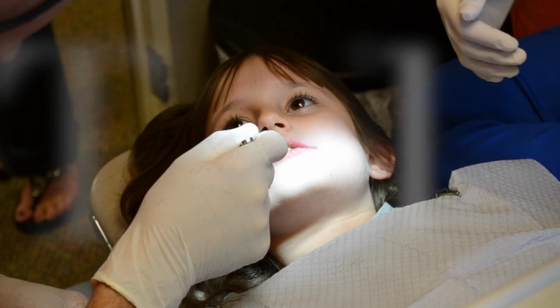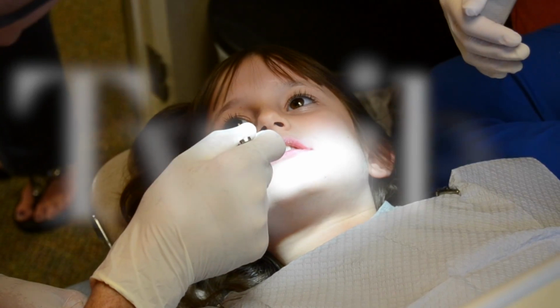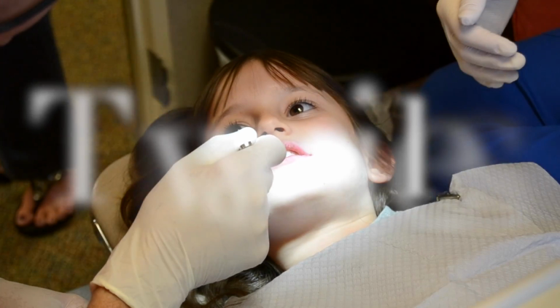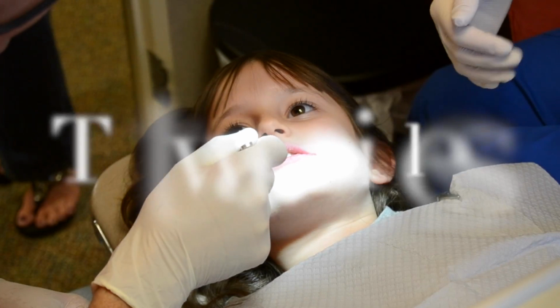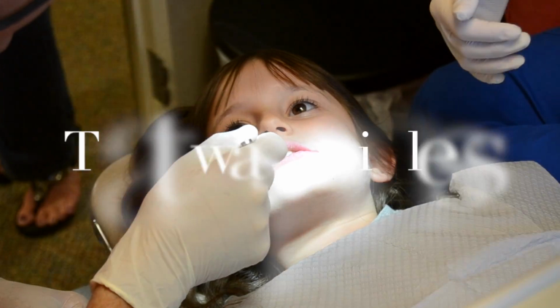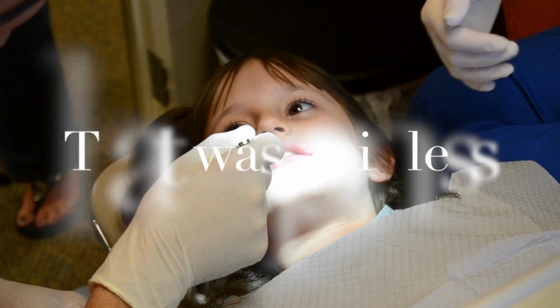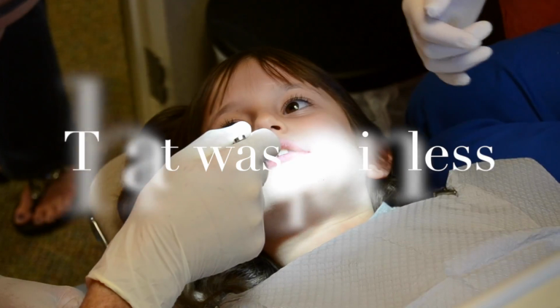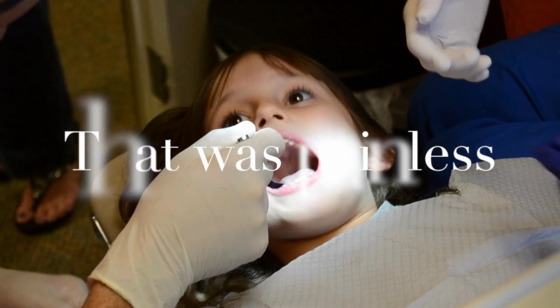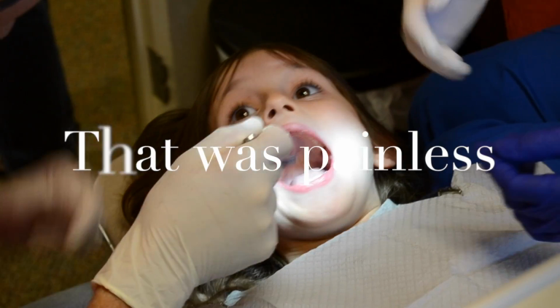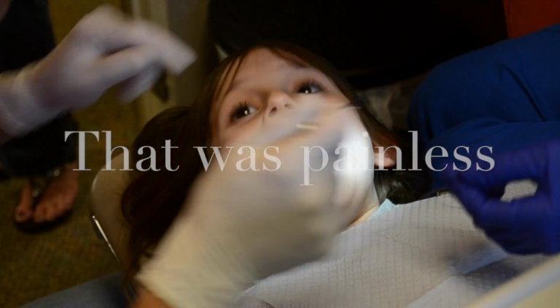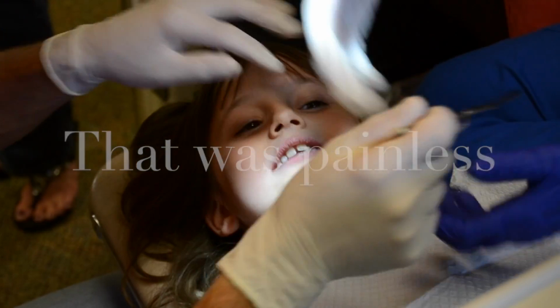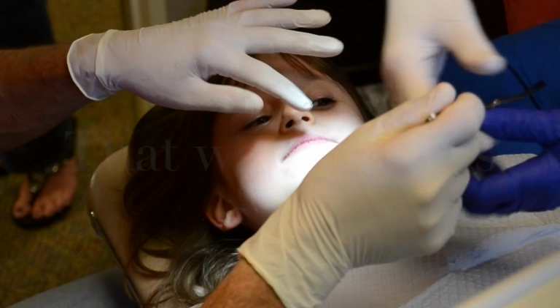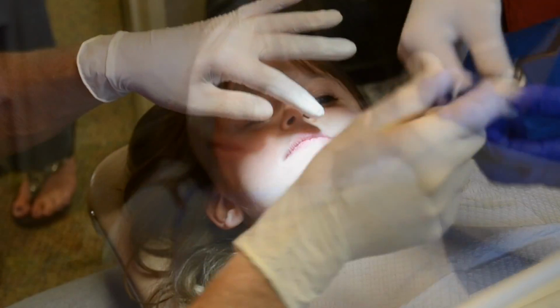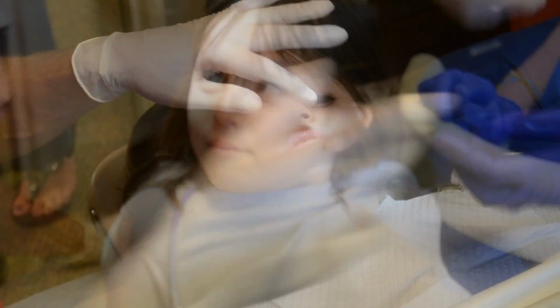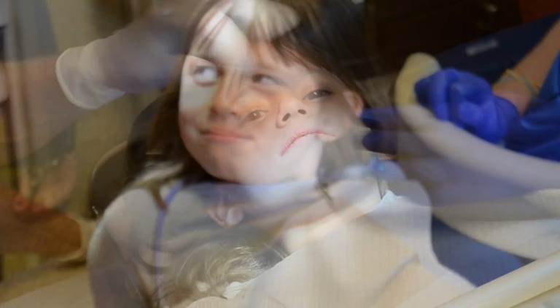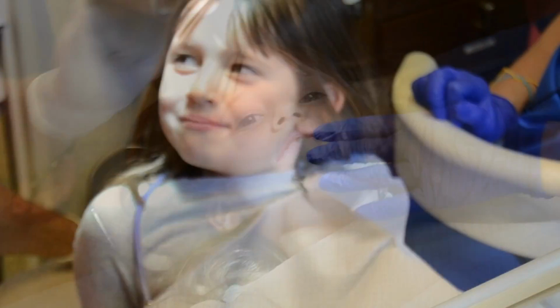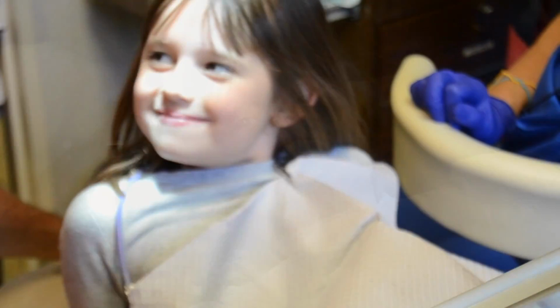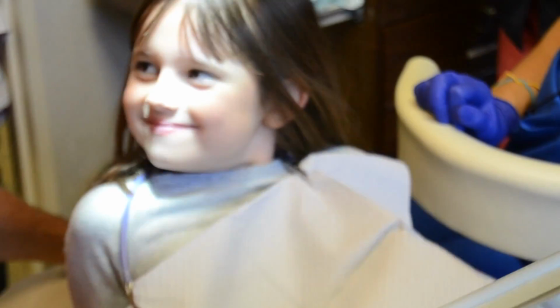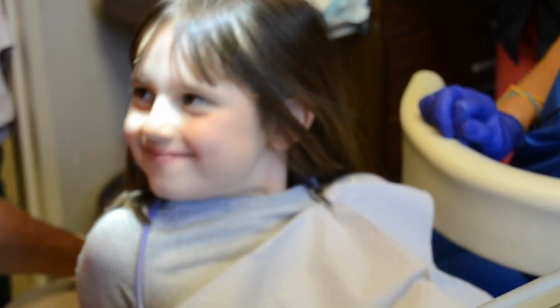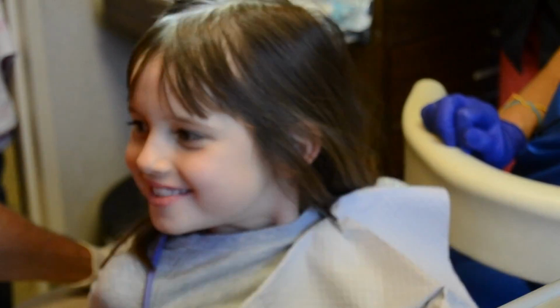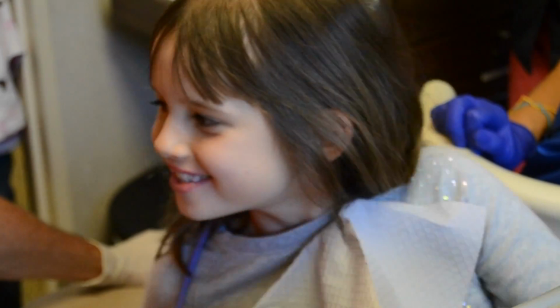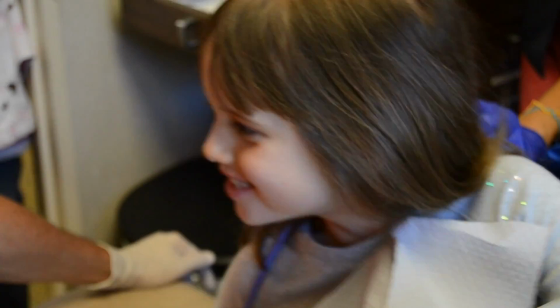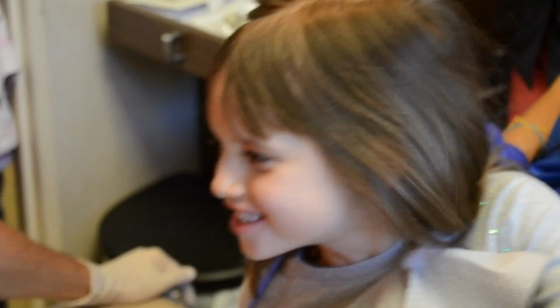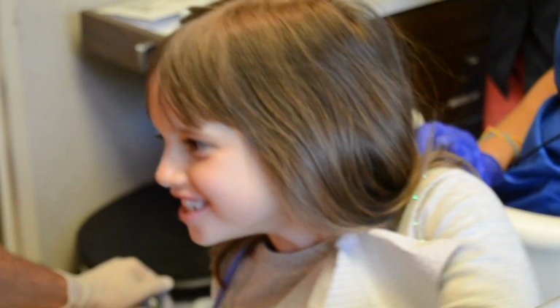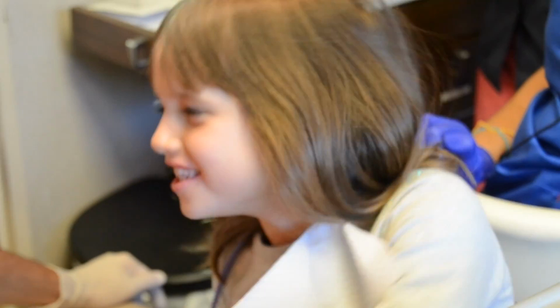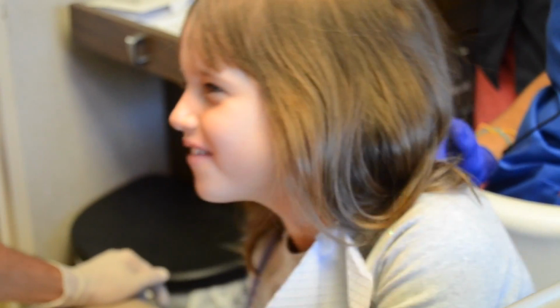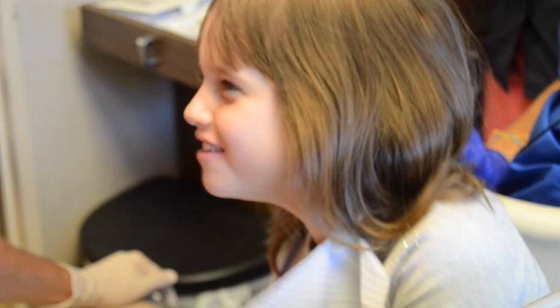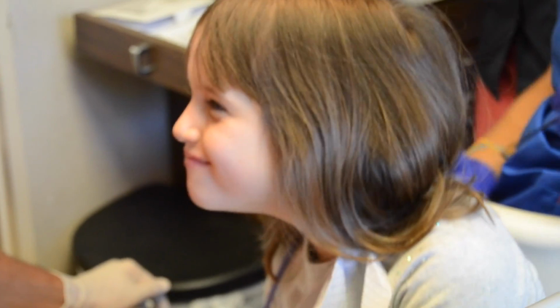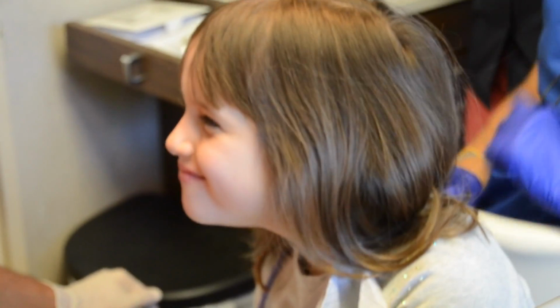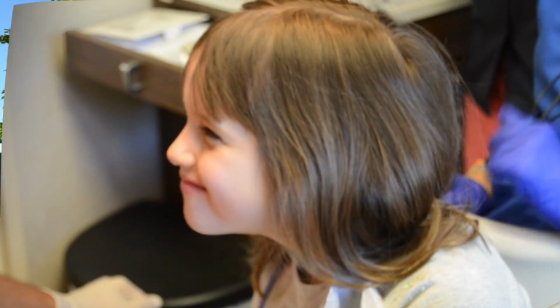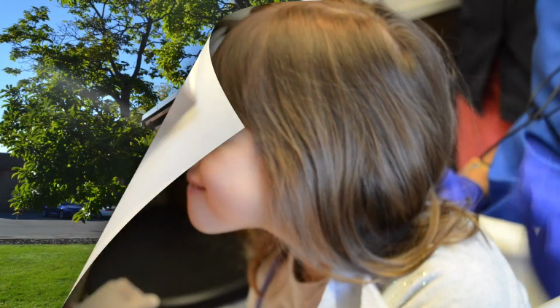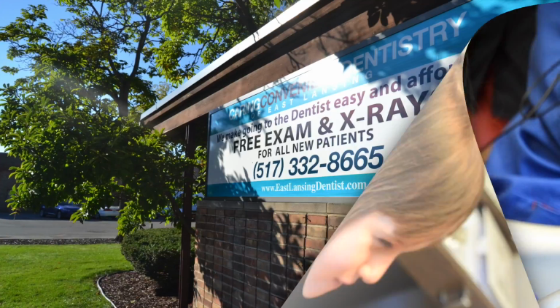Awesome. Go ahead and open real big. Don't feel different? Just taste it.